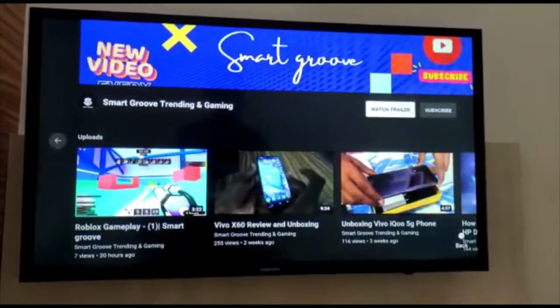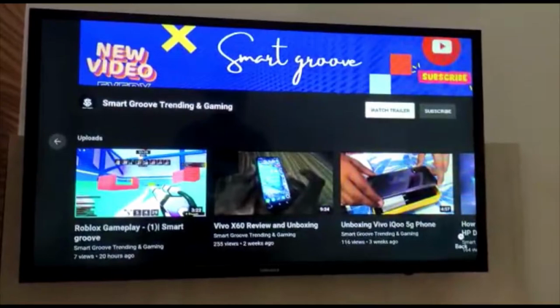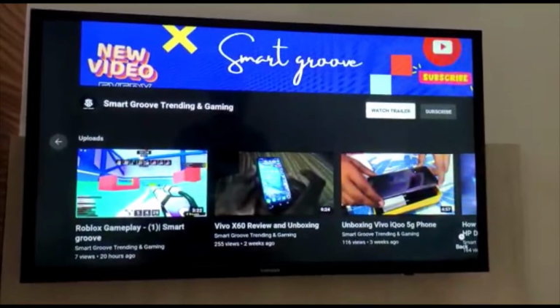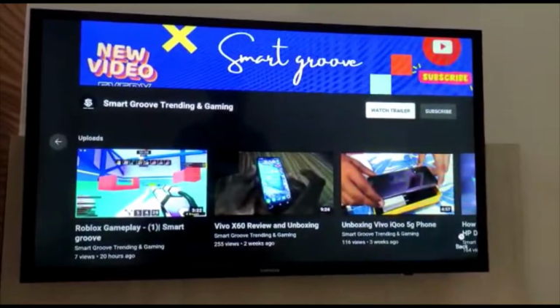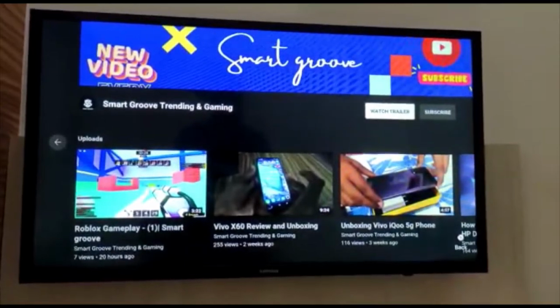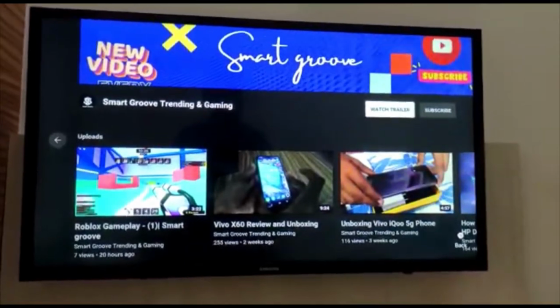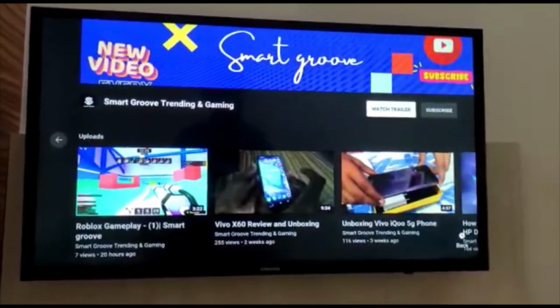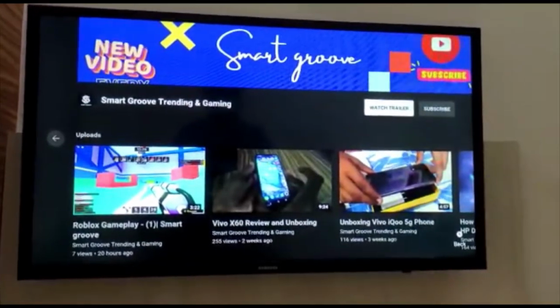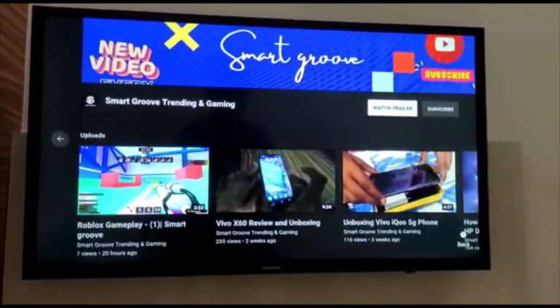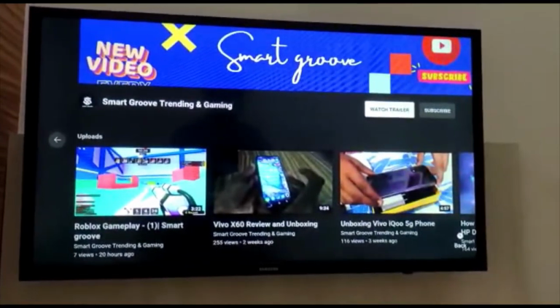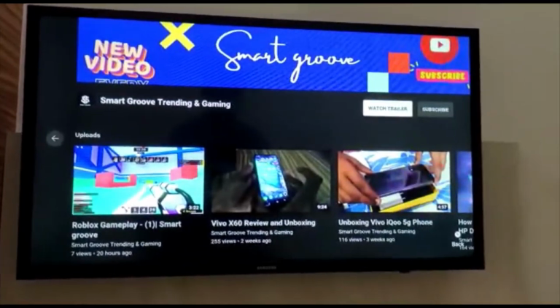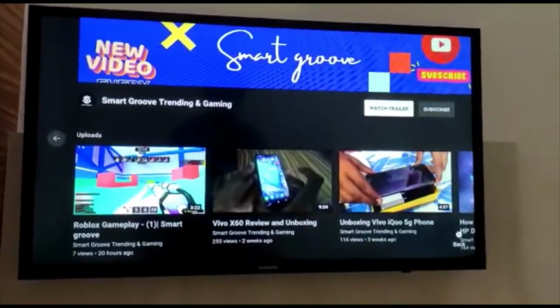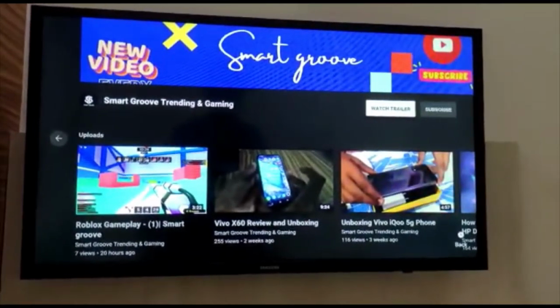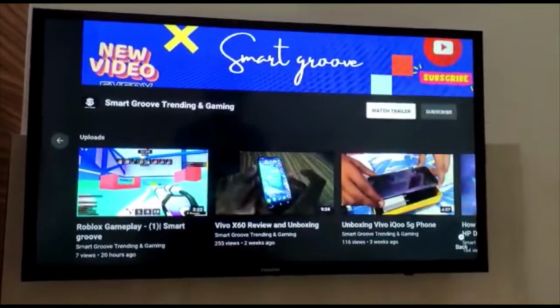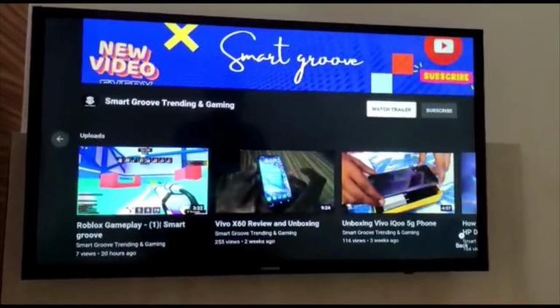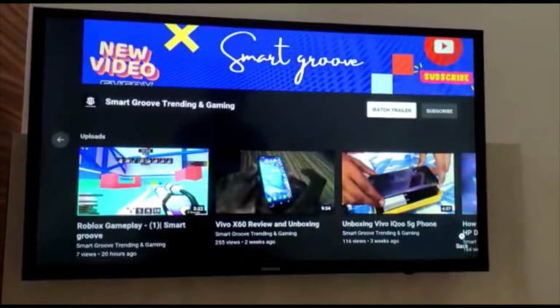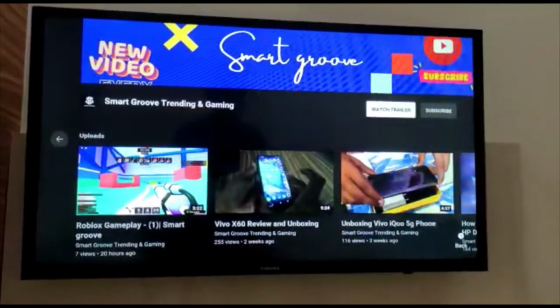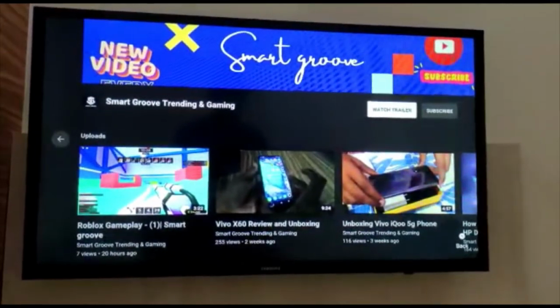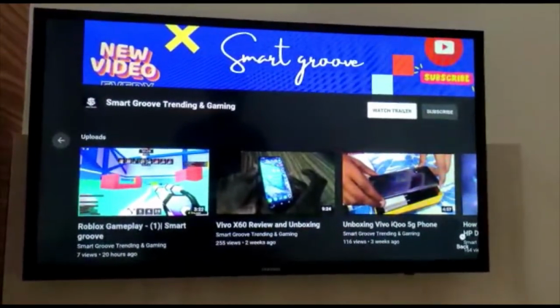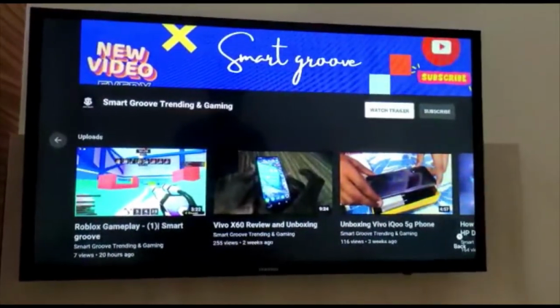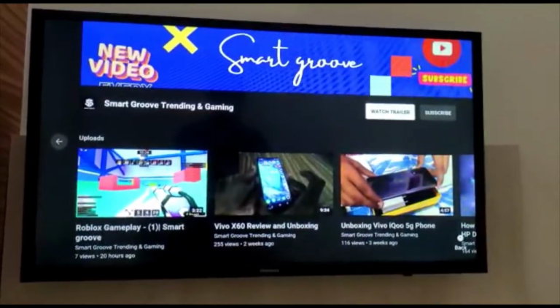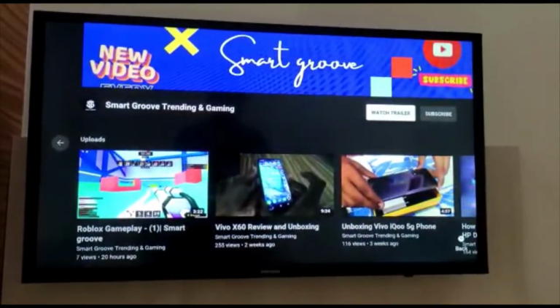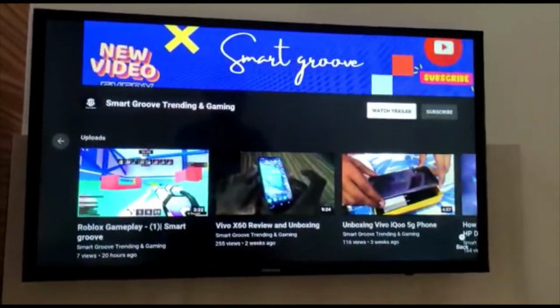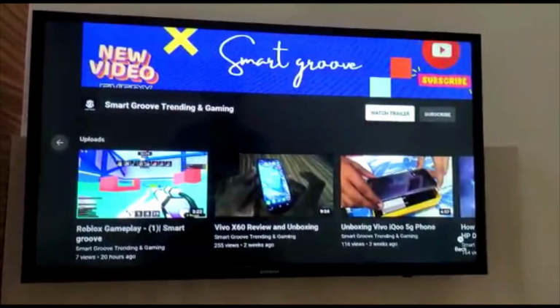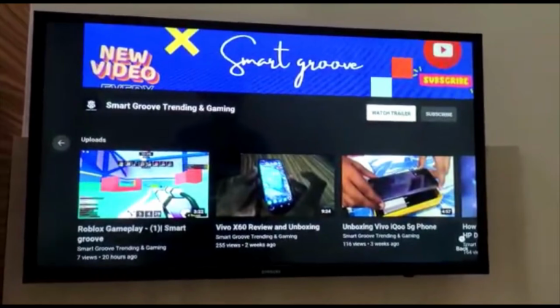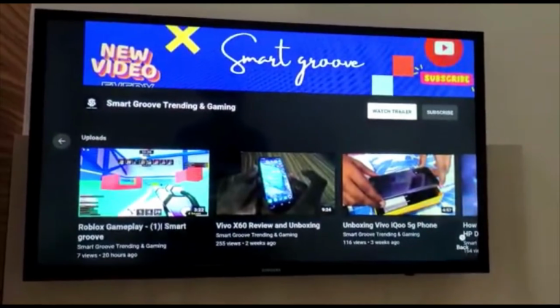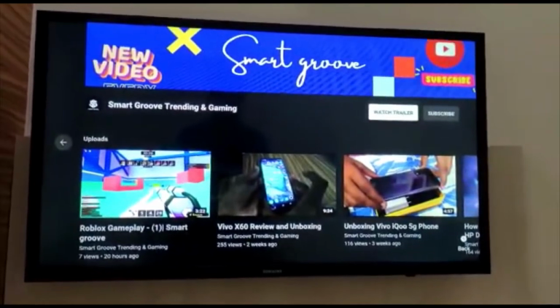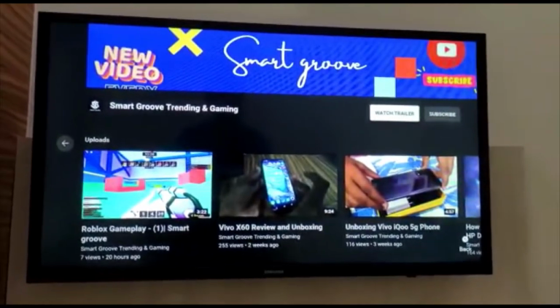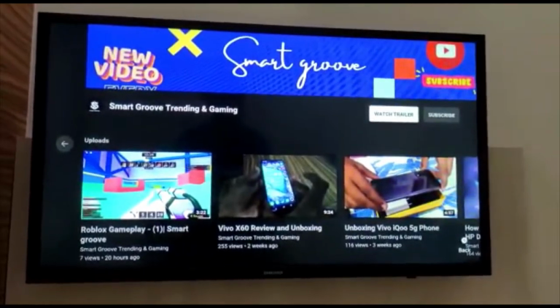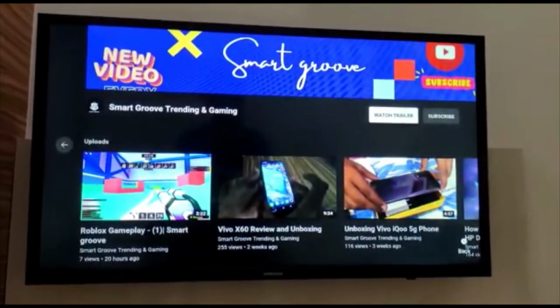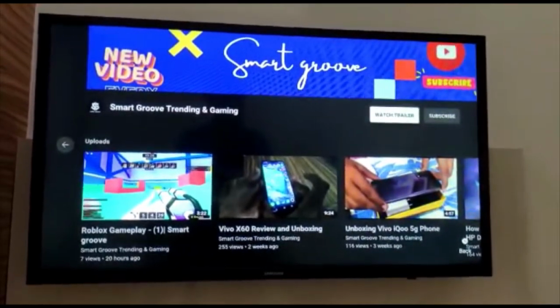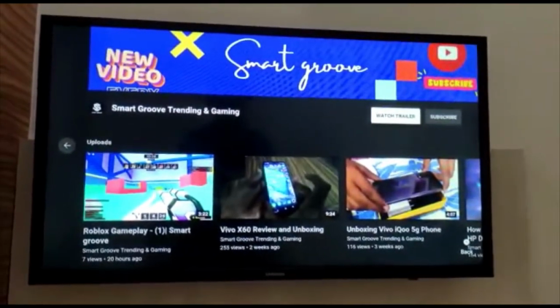First, let's know about the TV features. This TV has a quad-core processor, a RAM of about 1.25 GB, and the operating system is powered by Tizen.